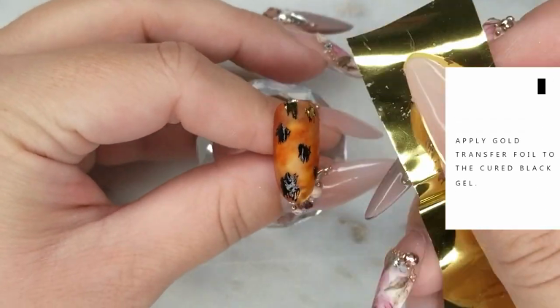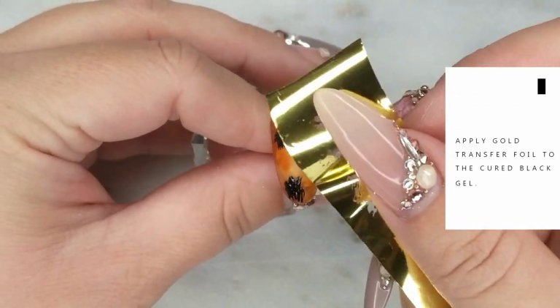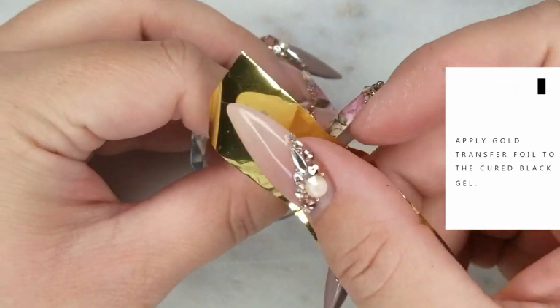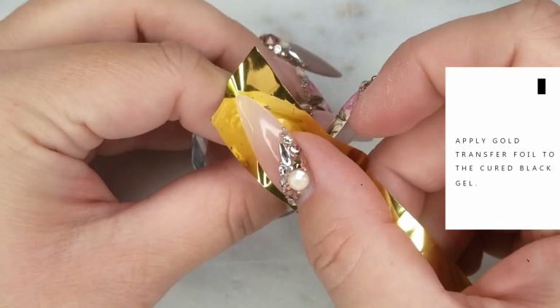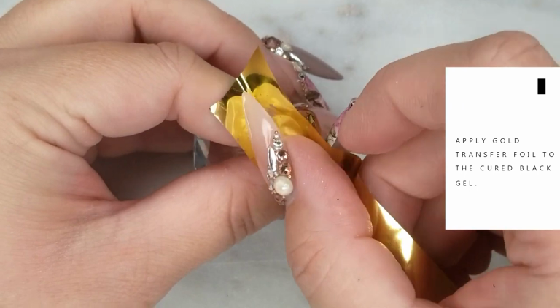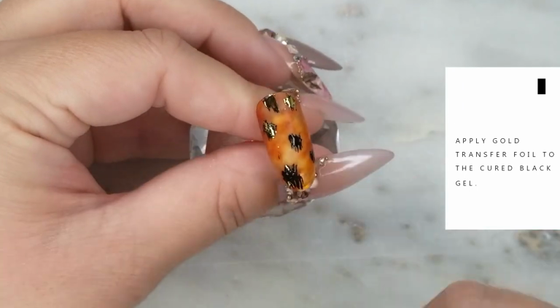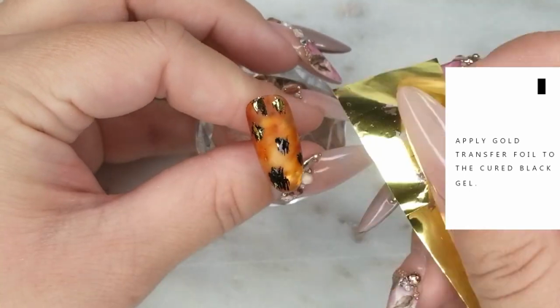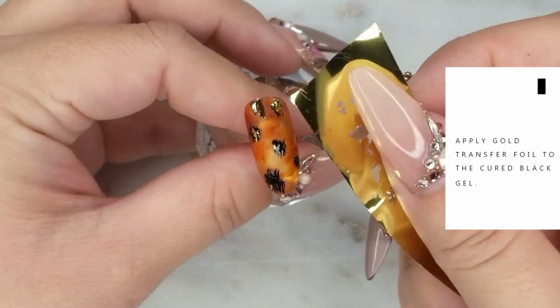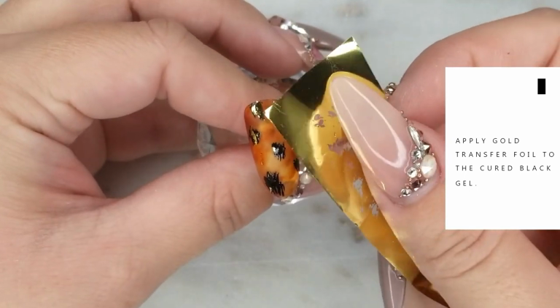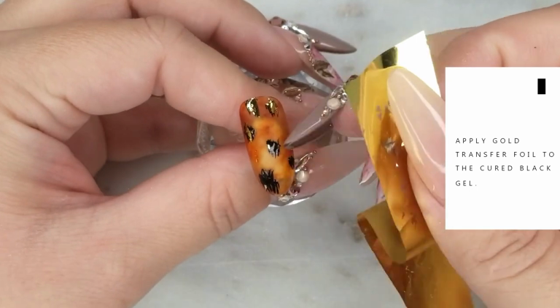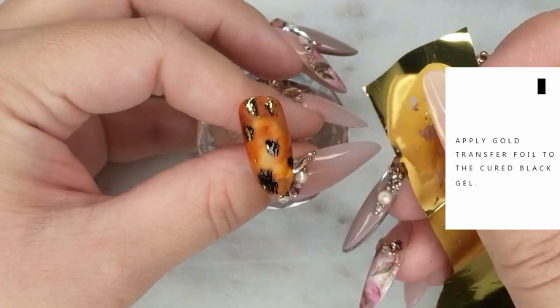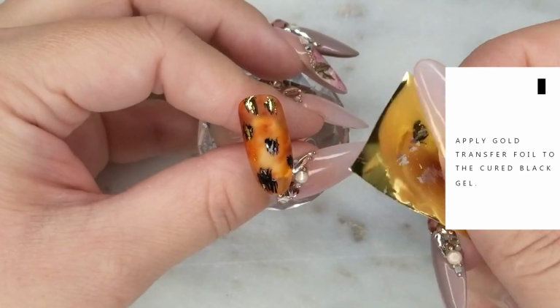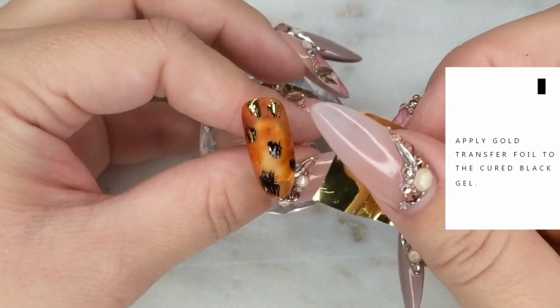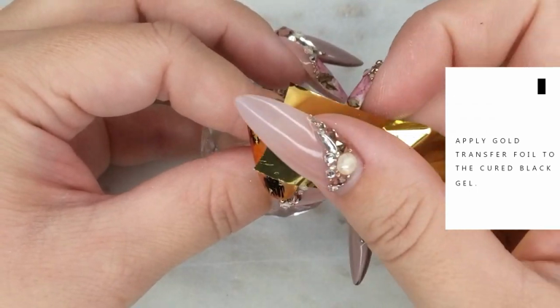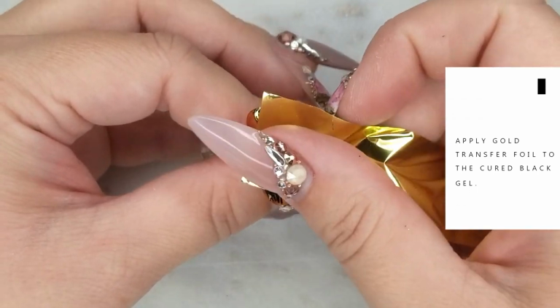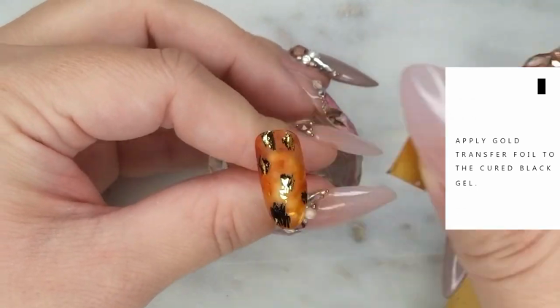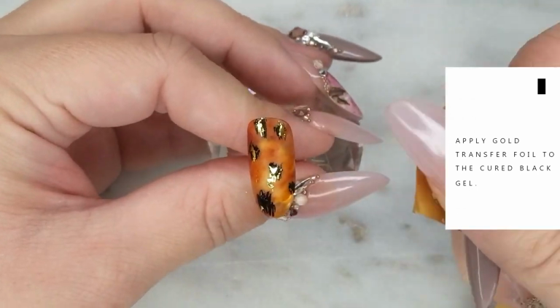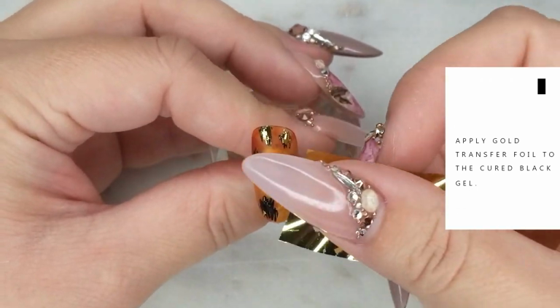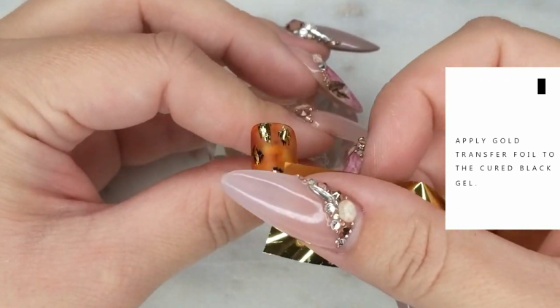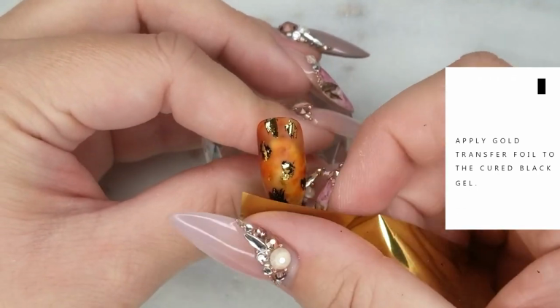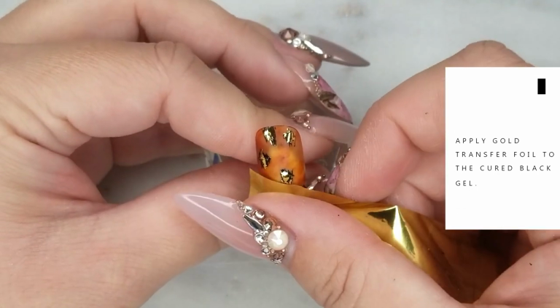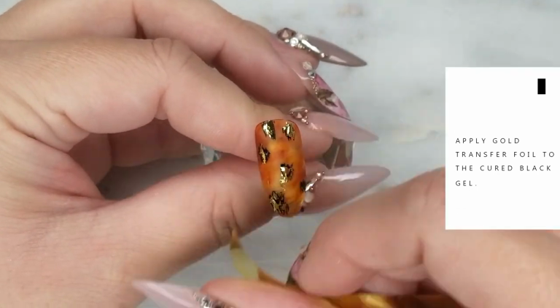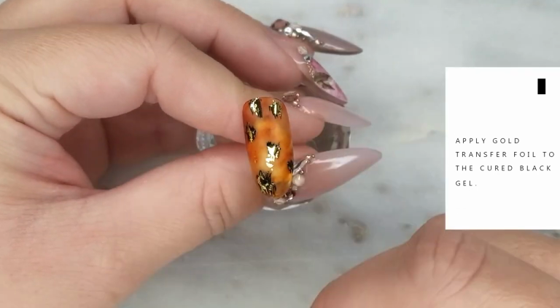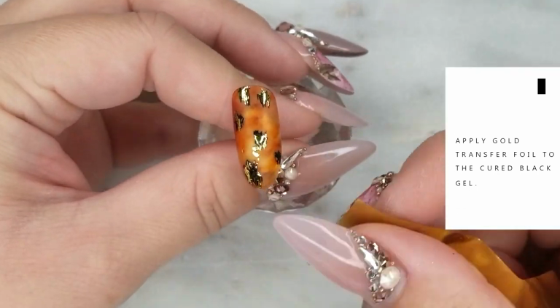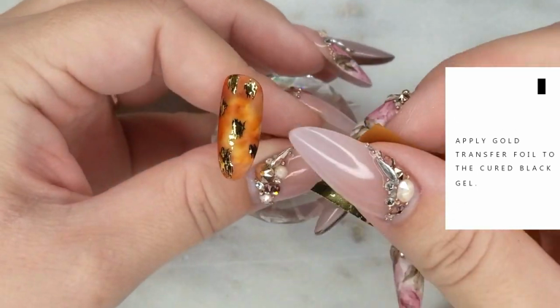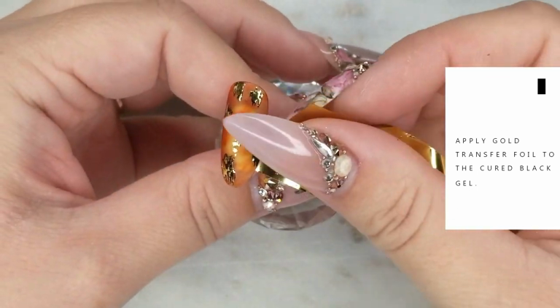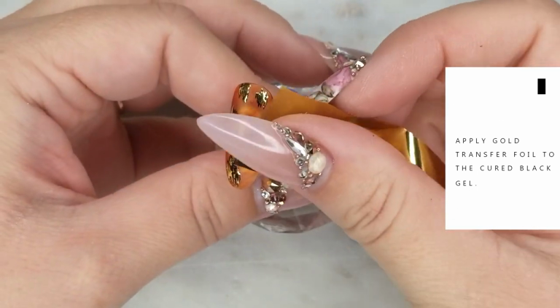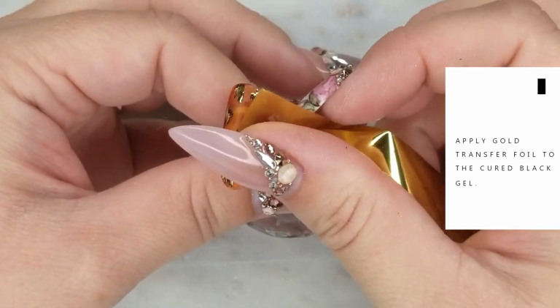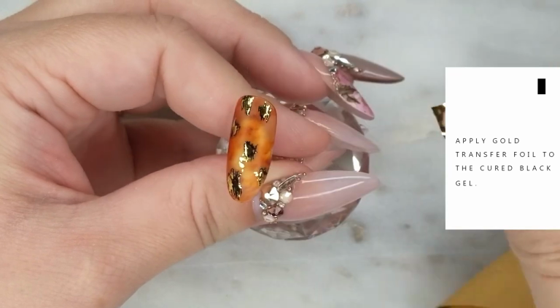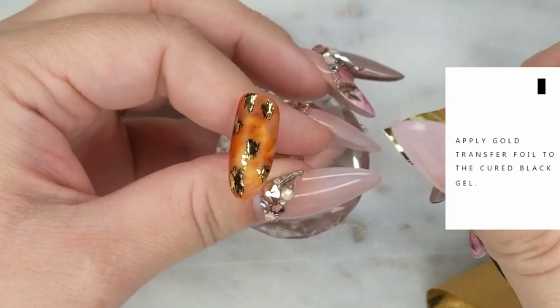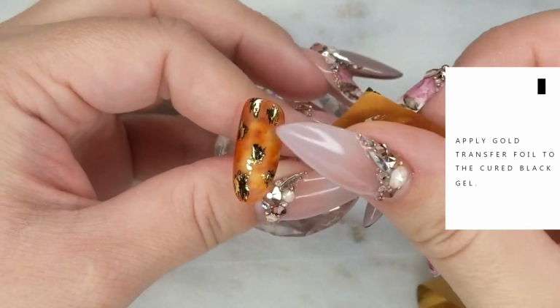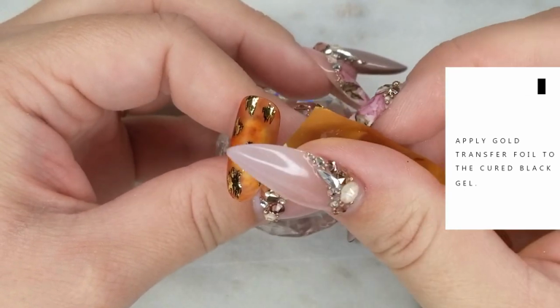Now using some gold transfer foil, I'm going to apply the foil to those cured gel spots. This is going to be the metallic center to our beautiful leopard print.